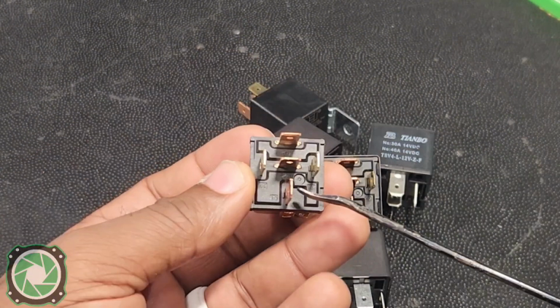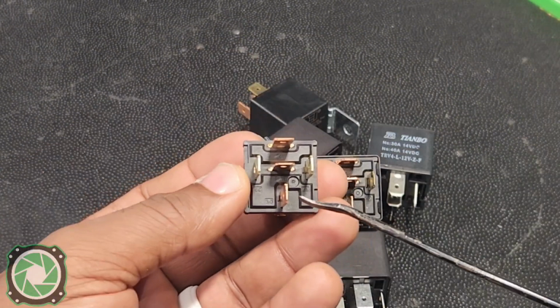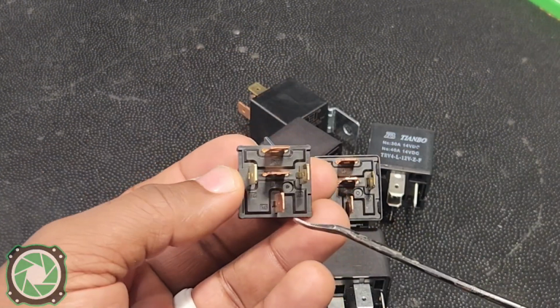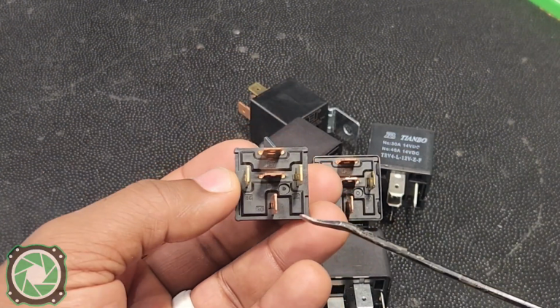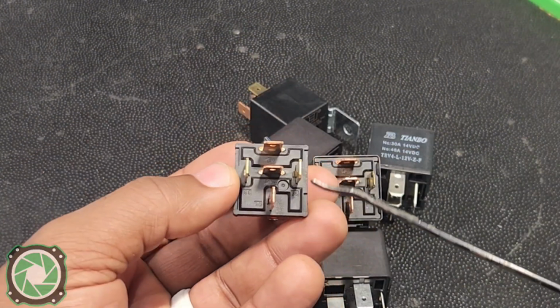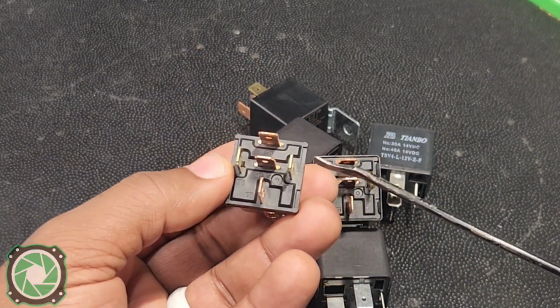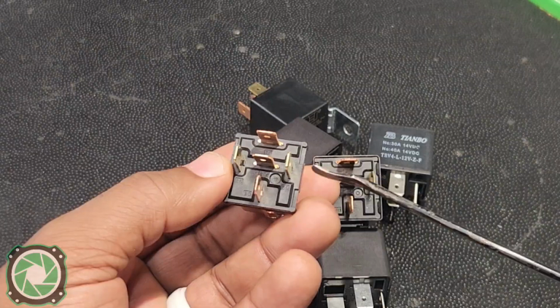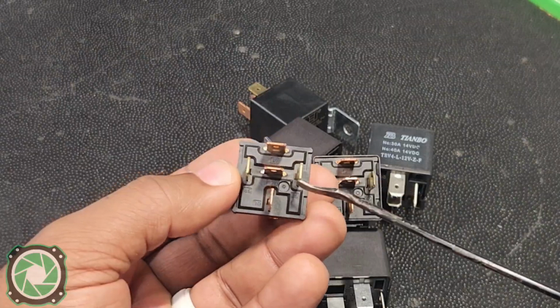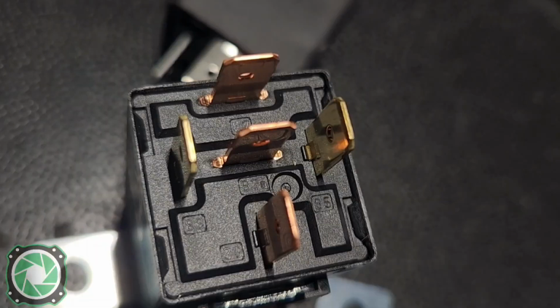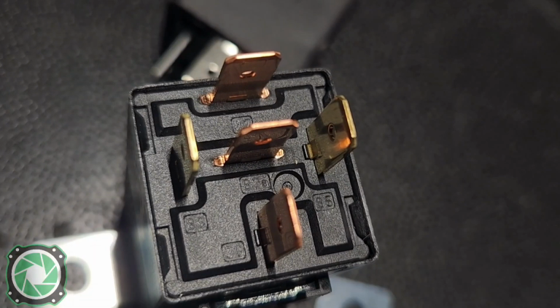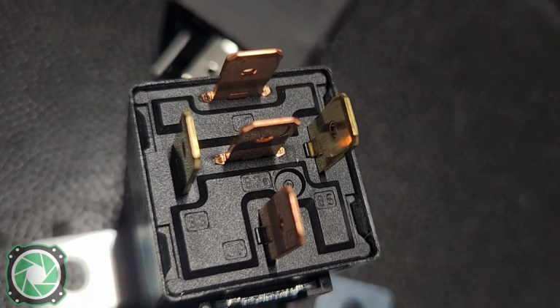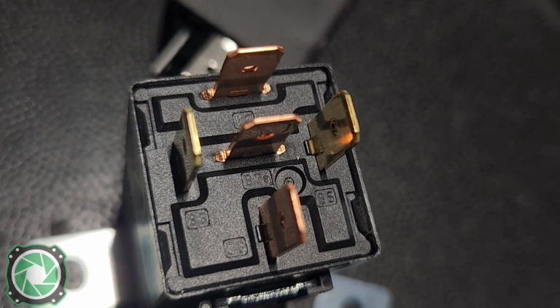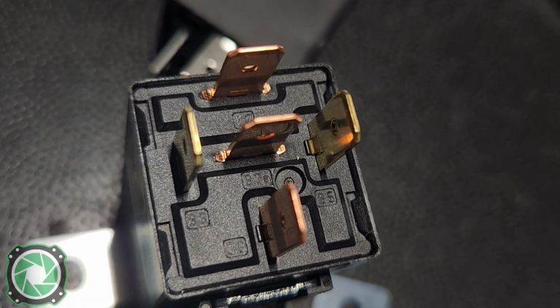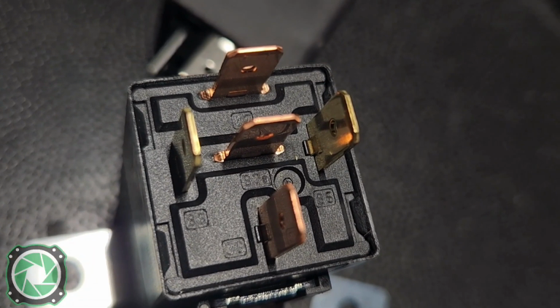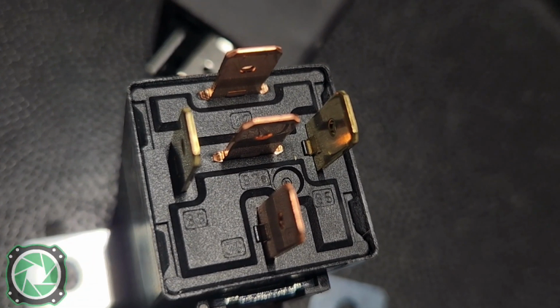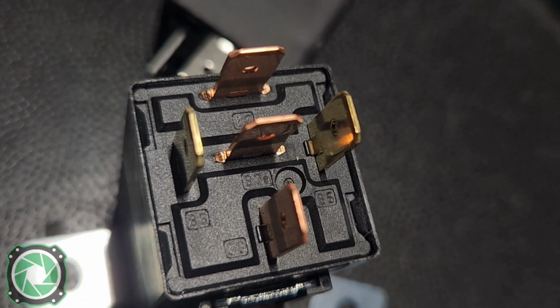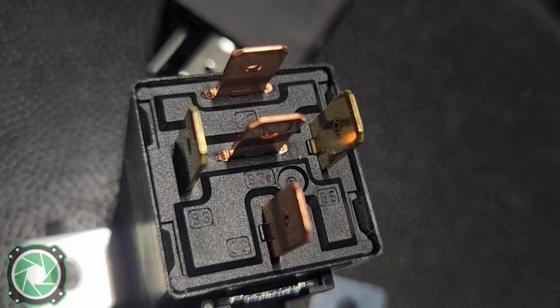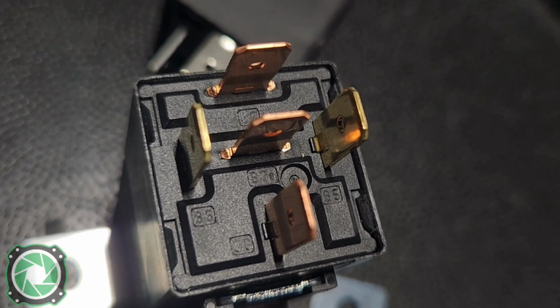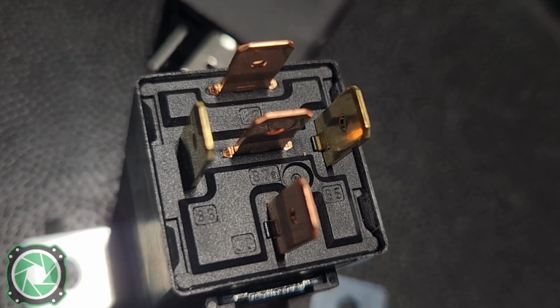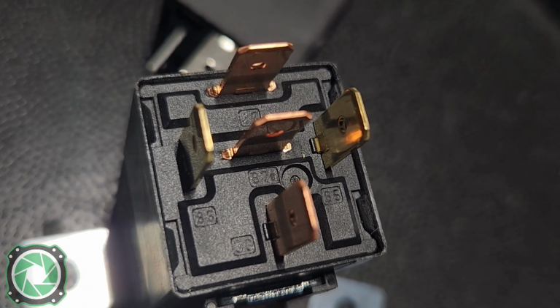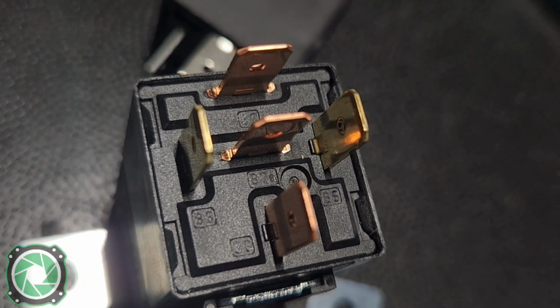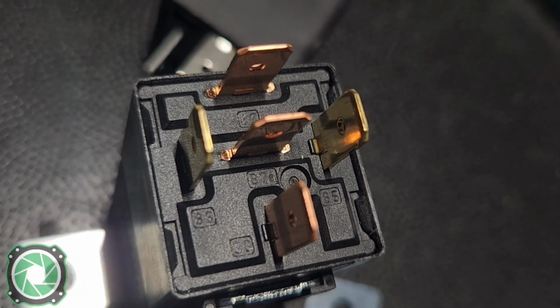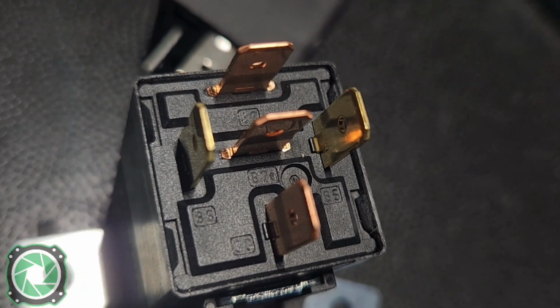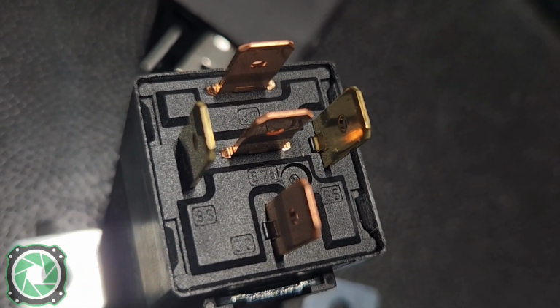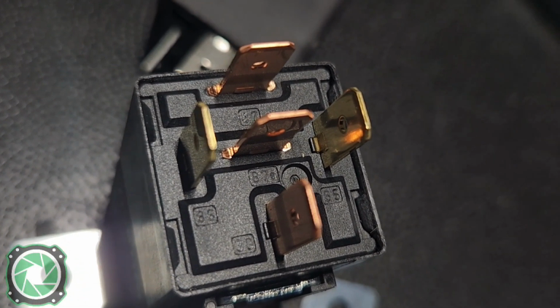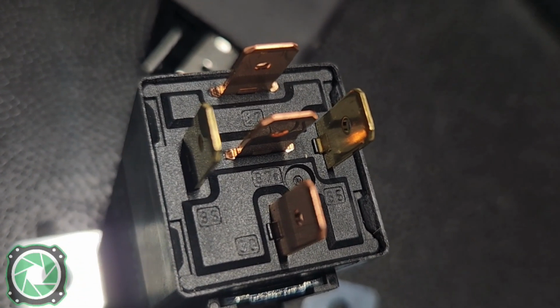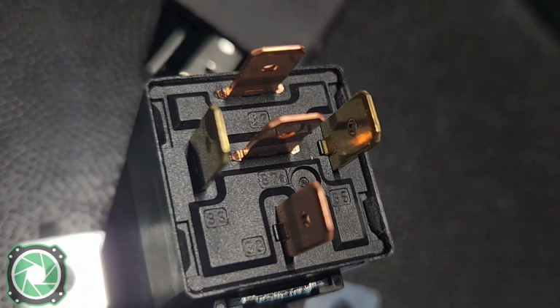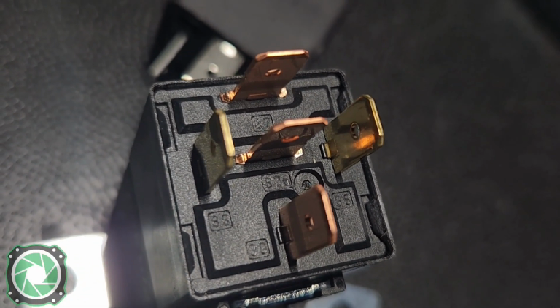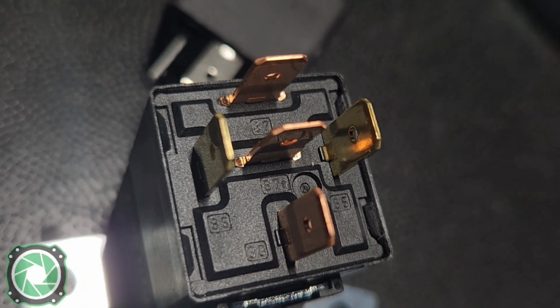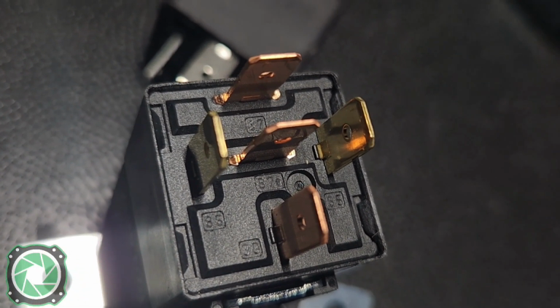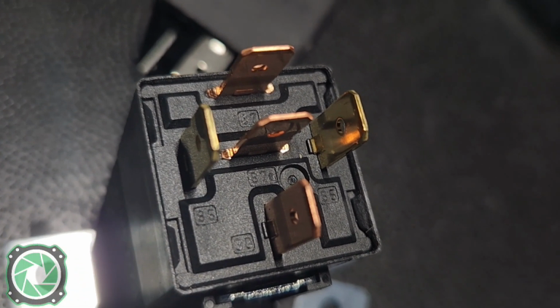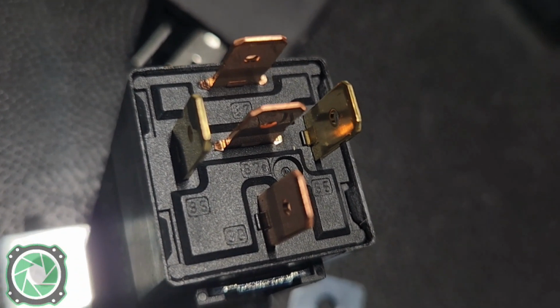On the bottom of this relay you're going to have some numbers: 85, 86, 87, 87A, and 30.